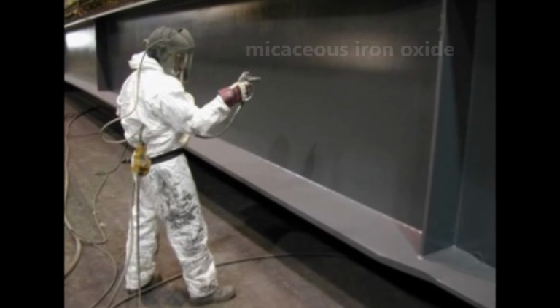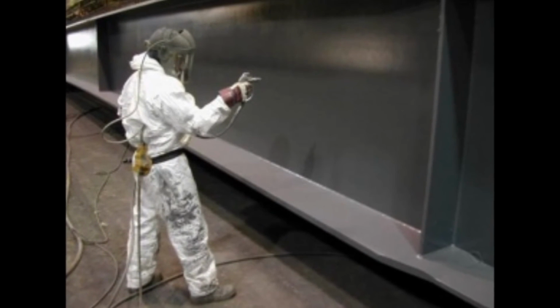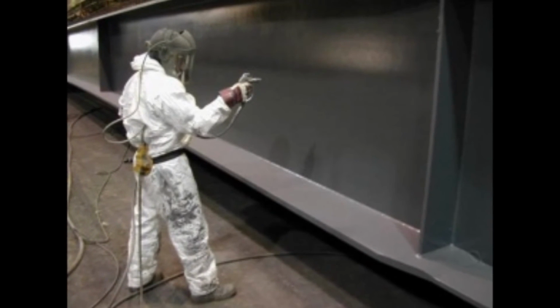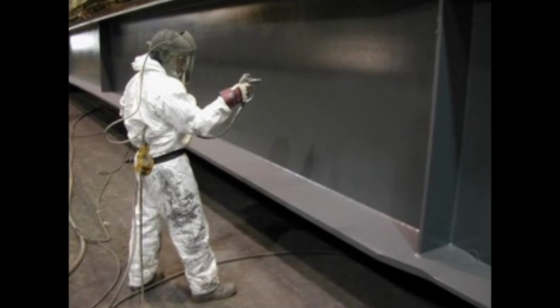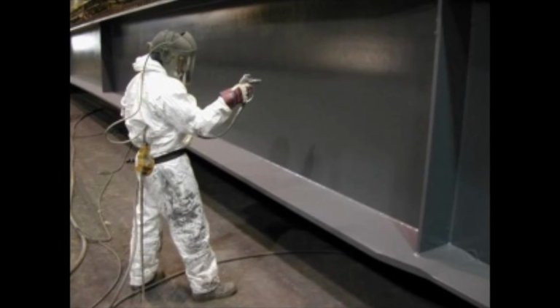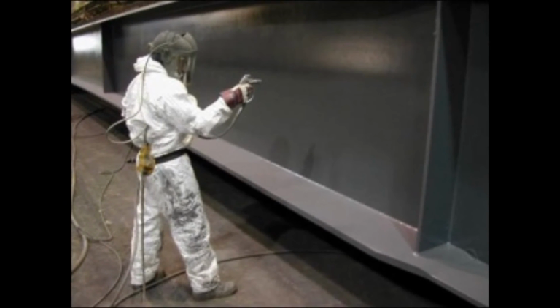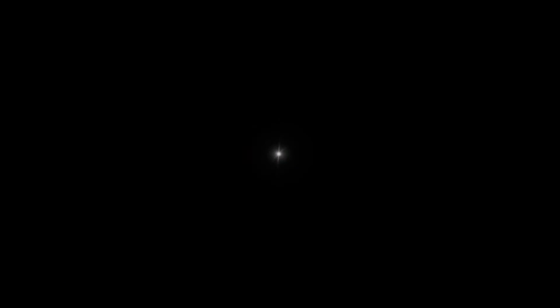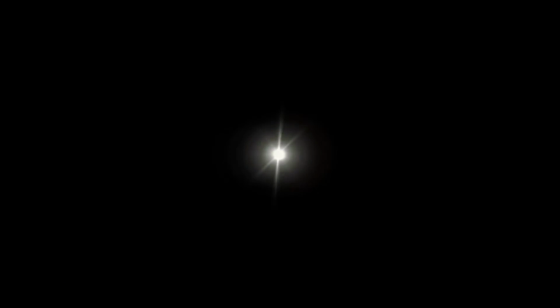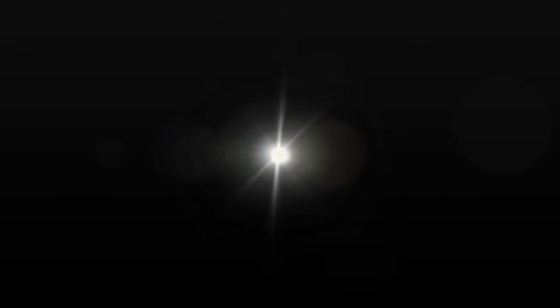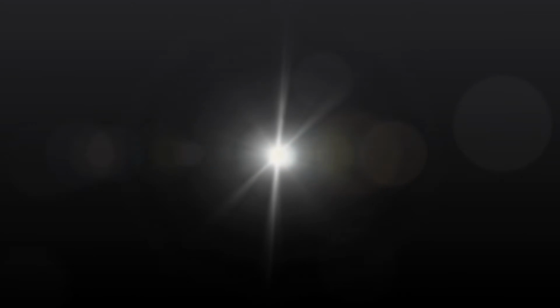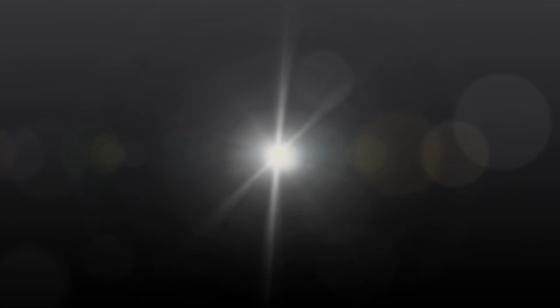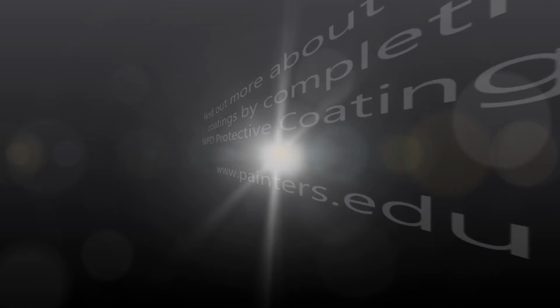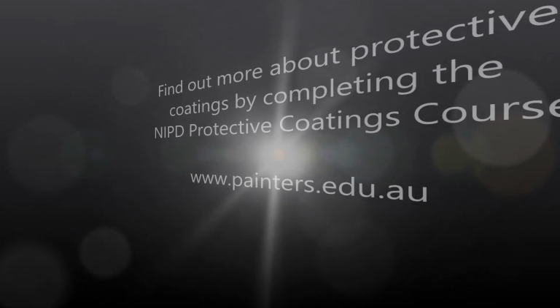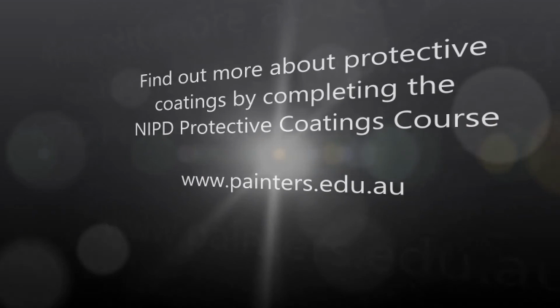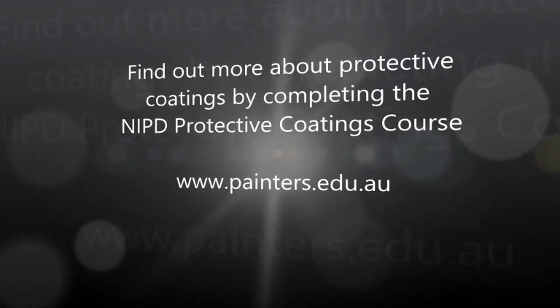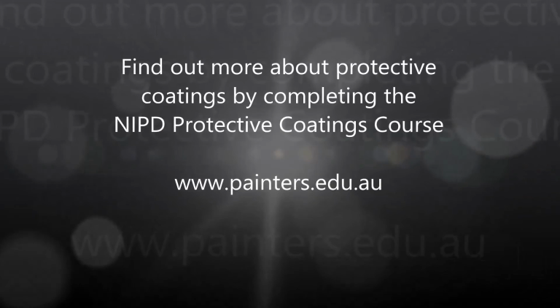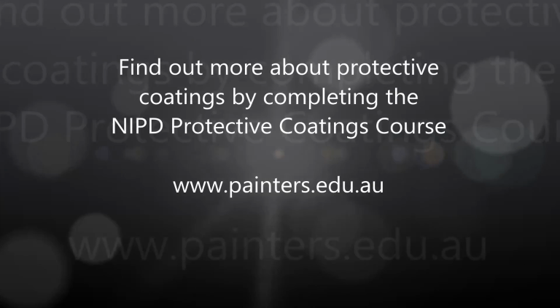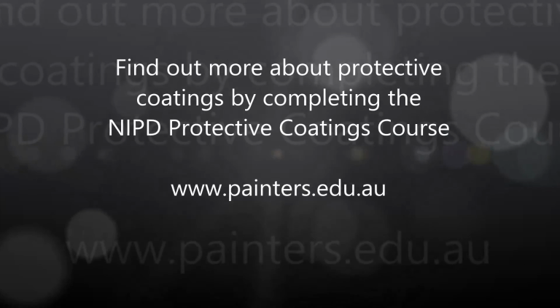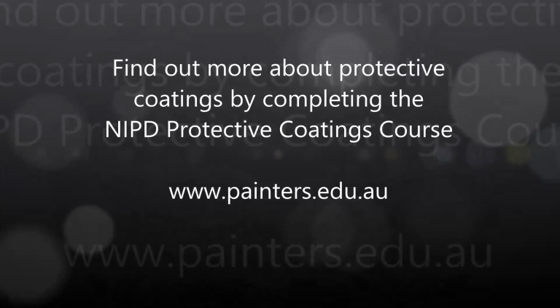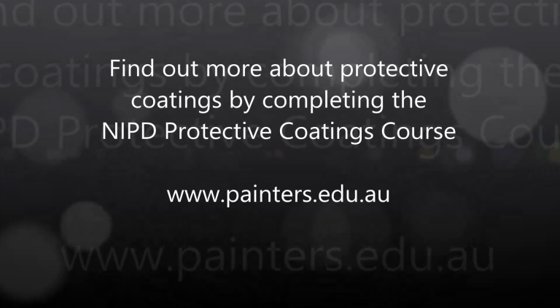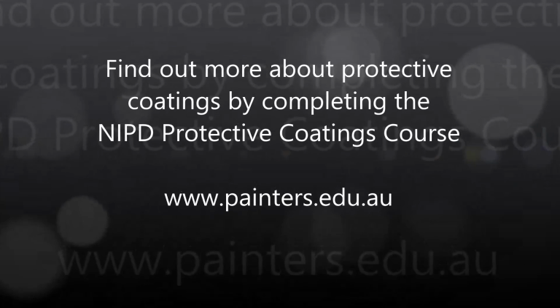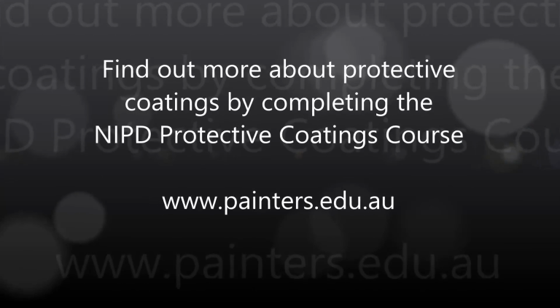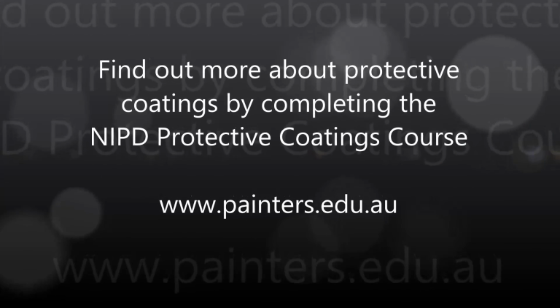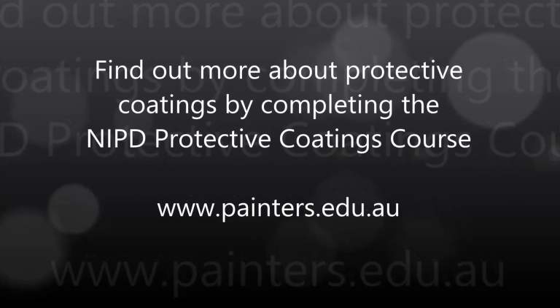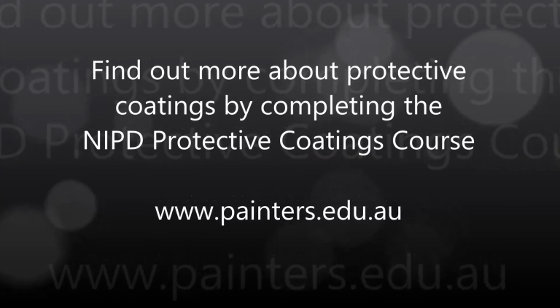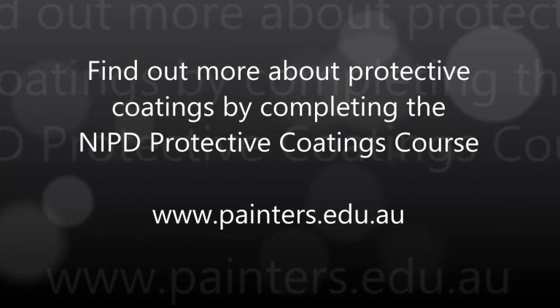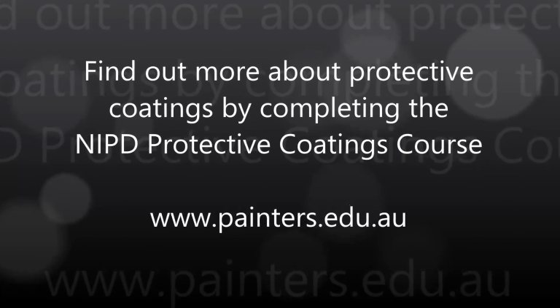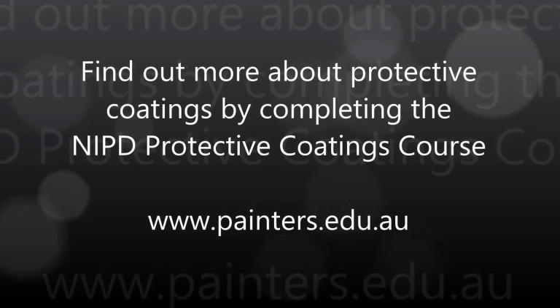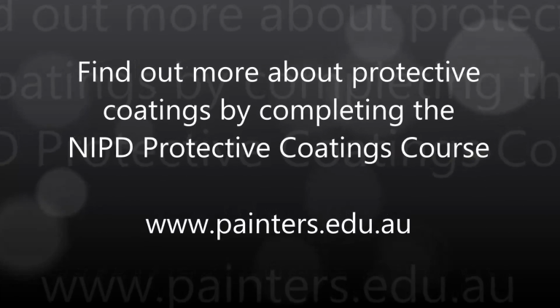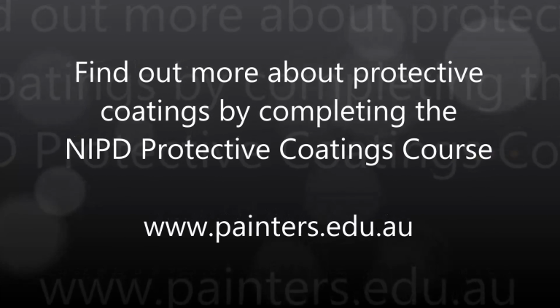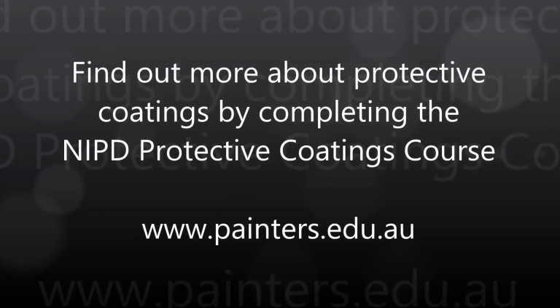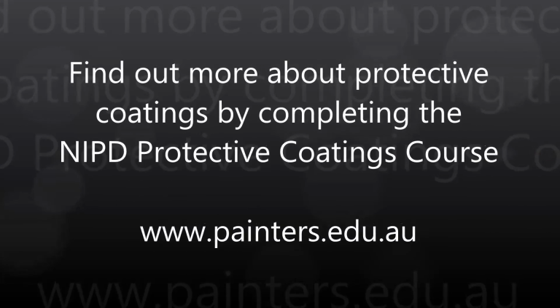Find out more about protective coatings by attending a protective coatings course with NIPD.